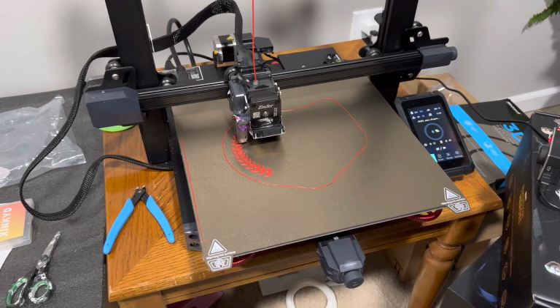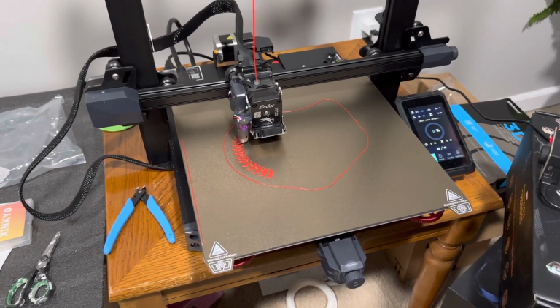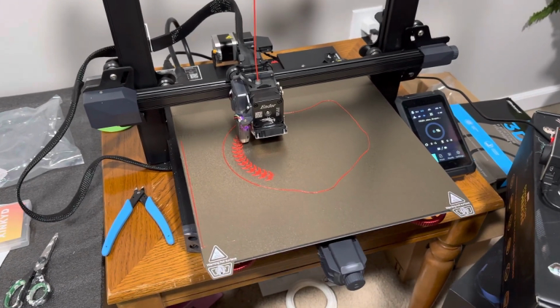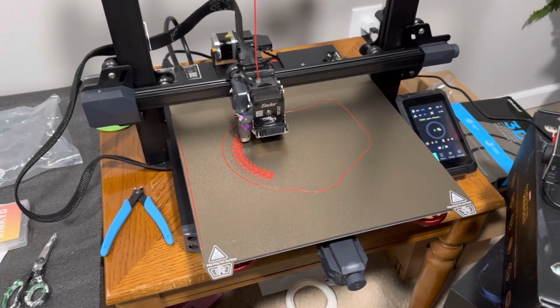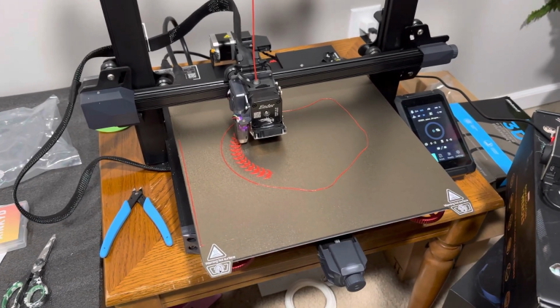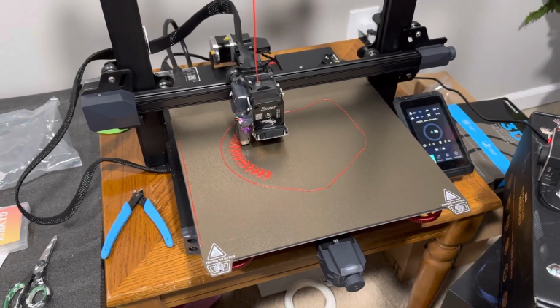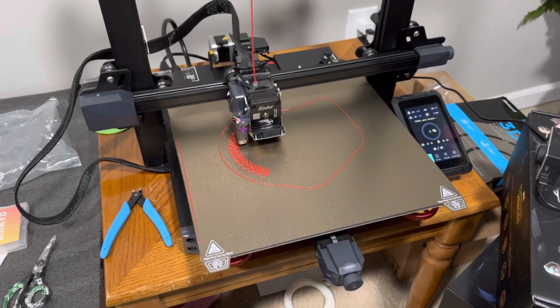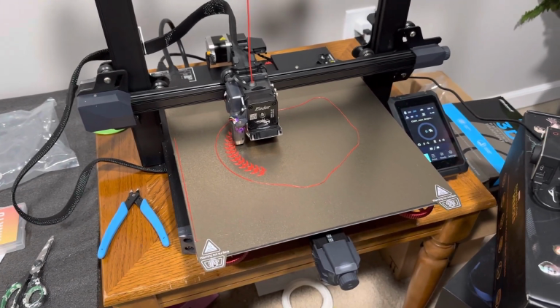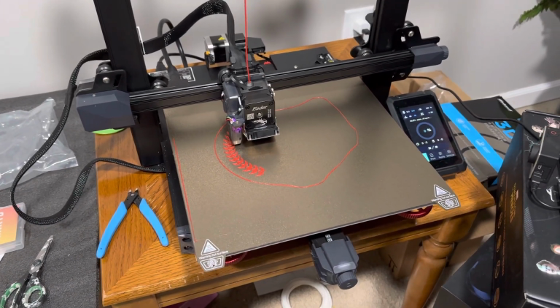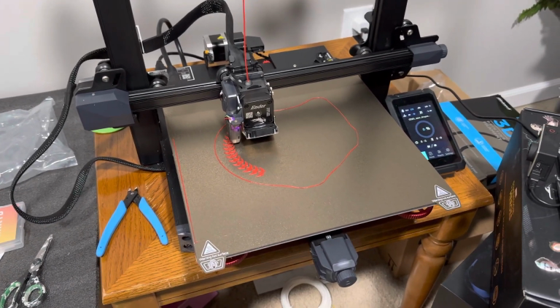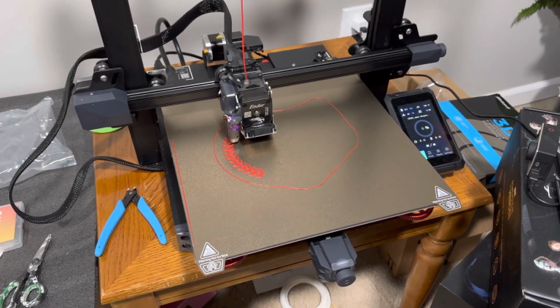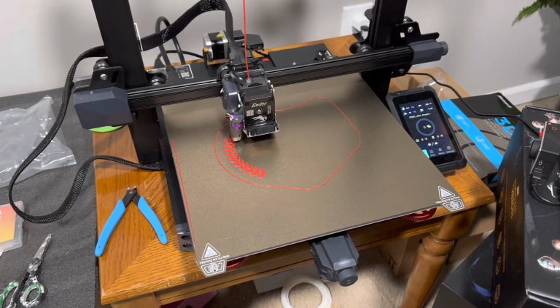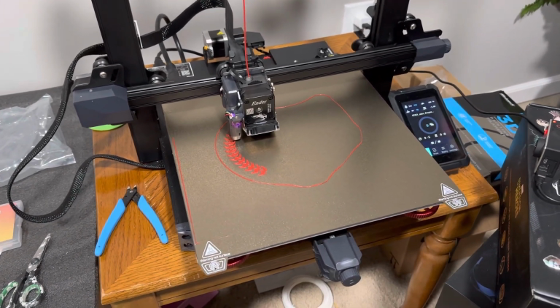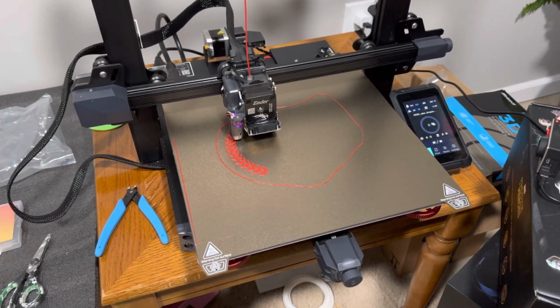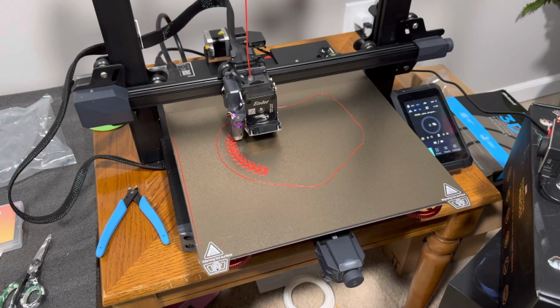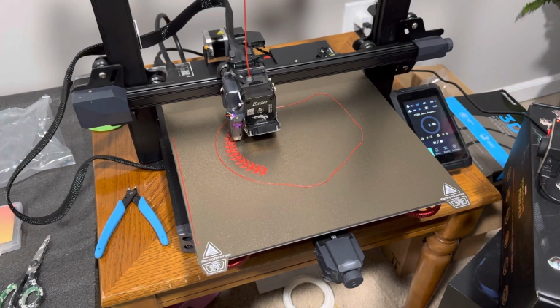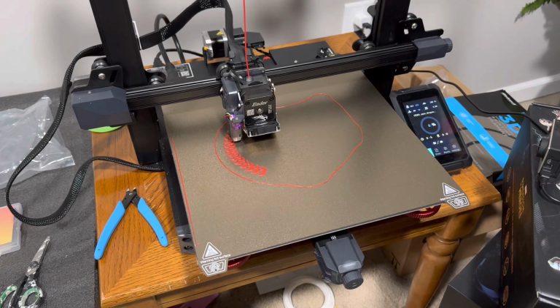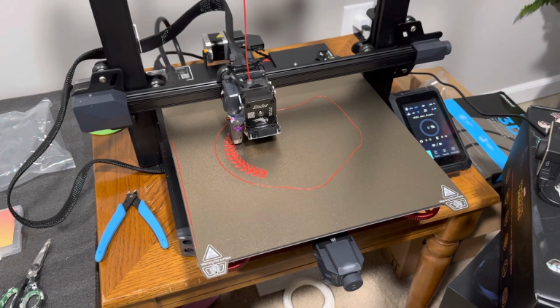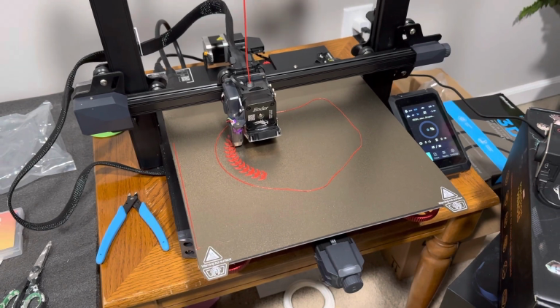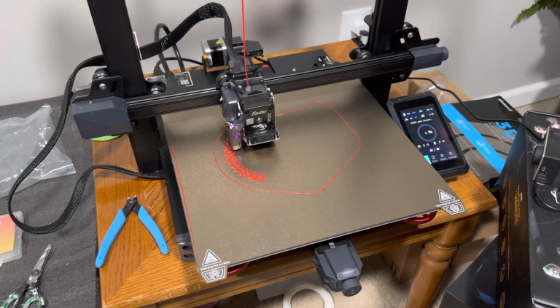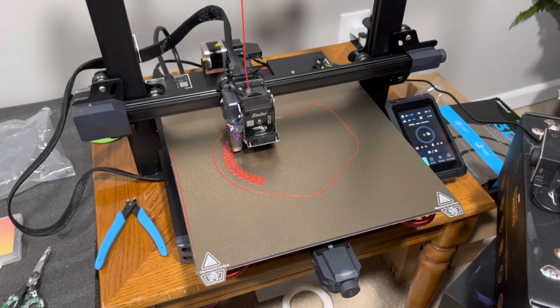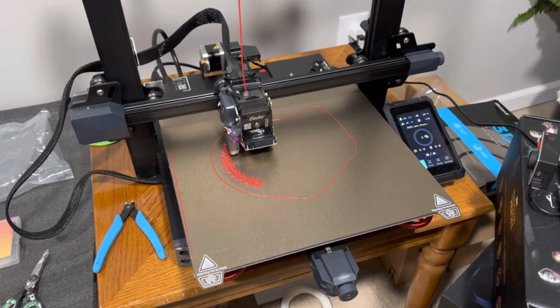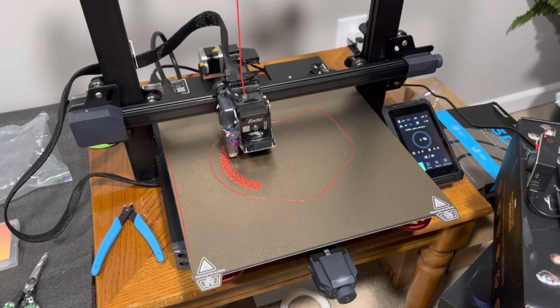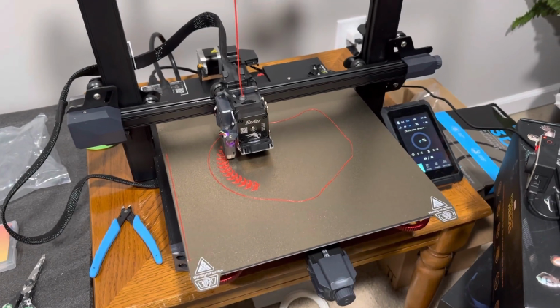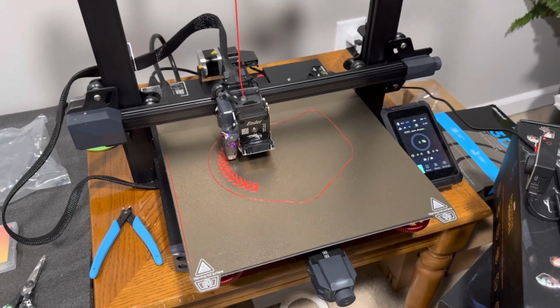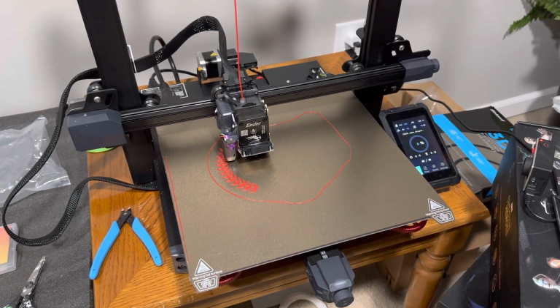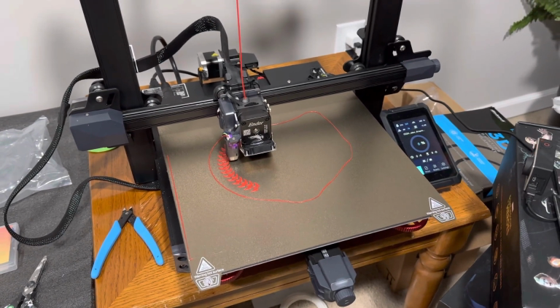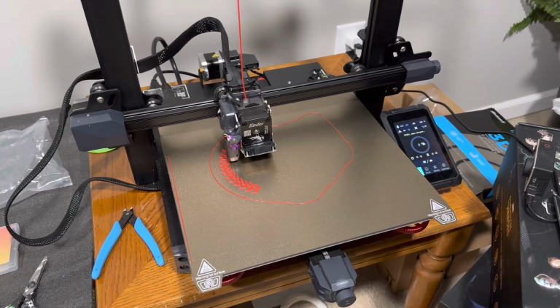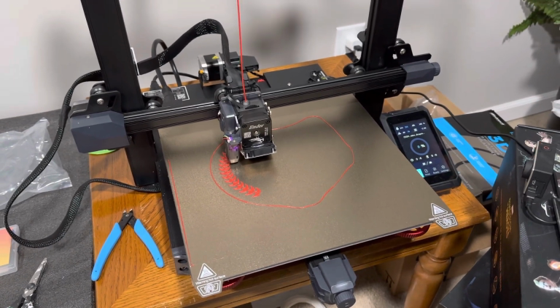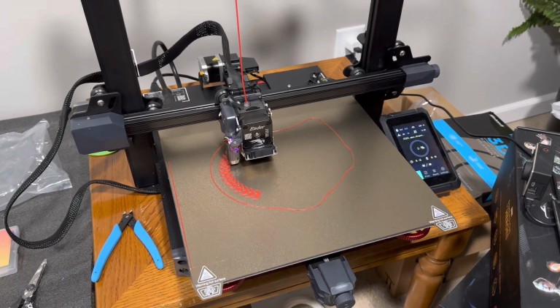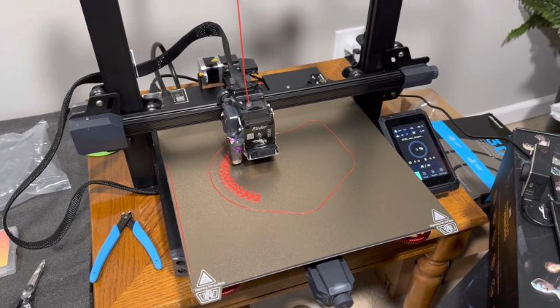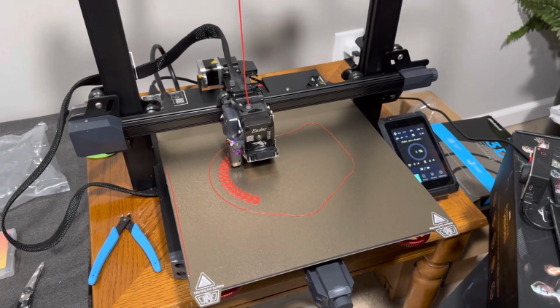But yeah, that's a little update on the printer. More videos to come.